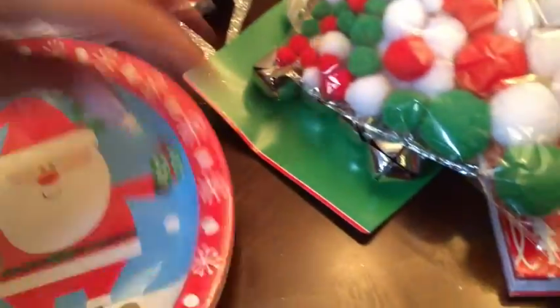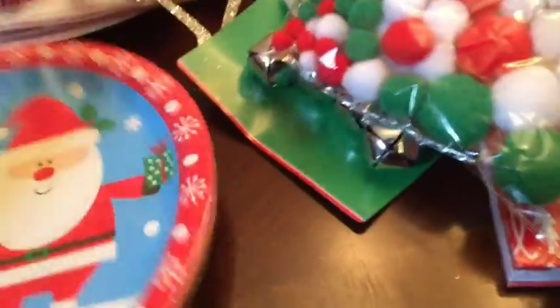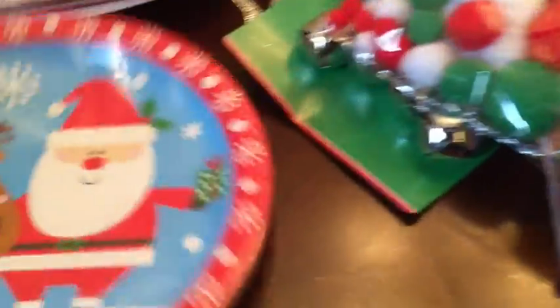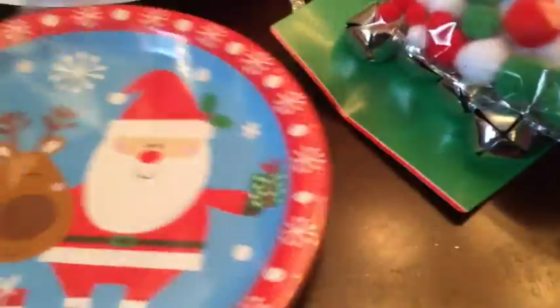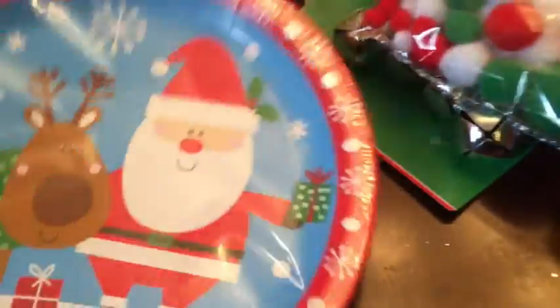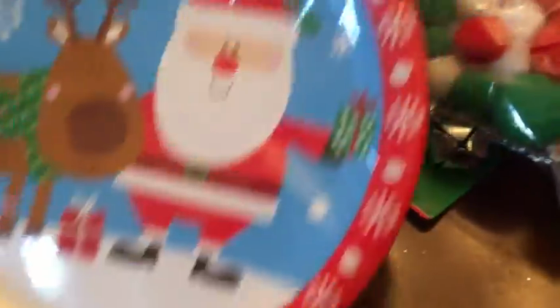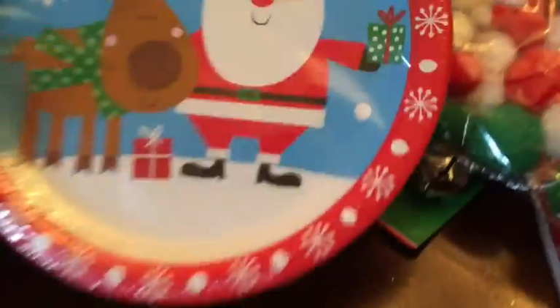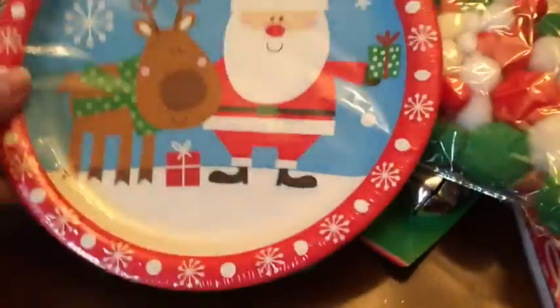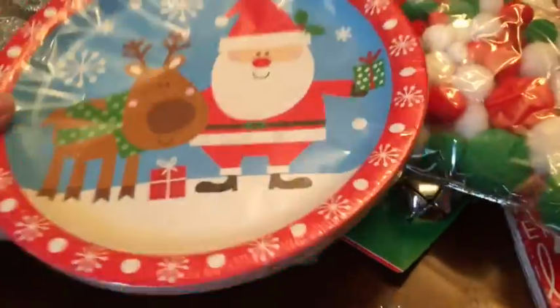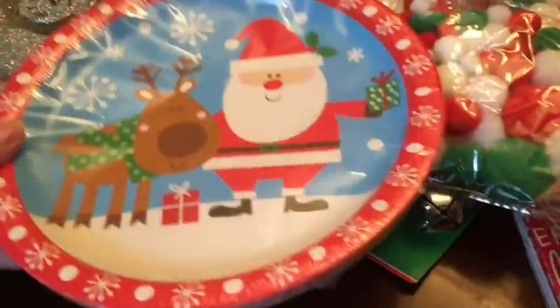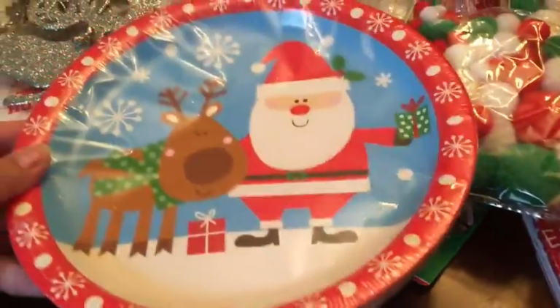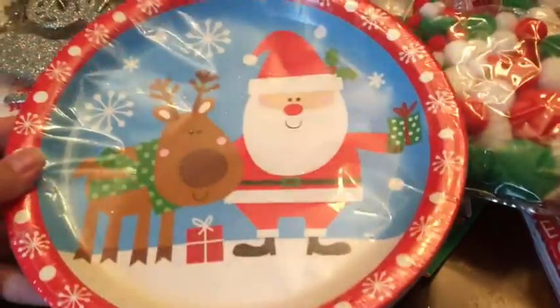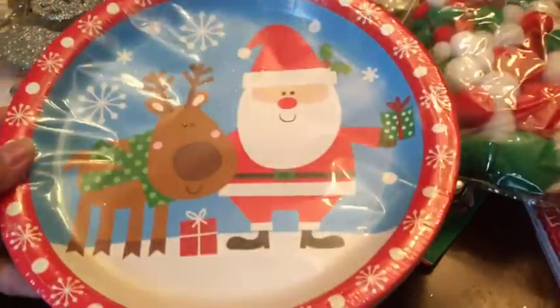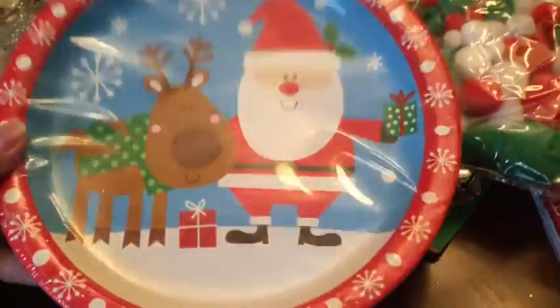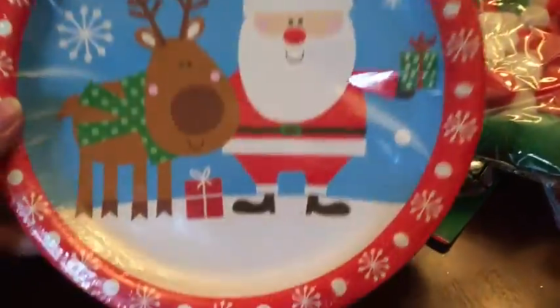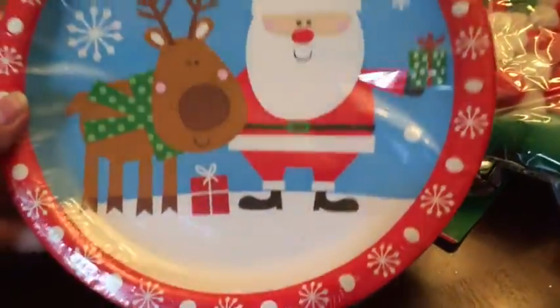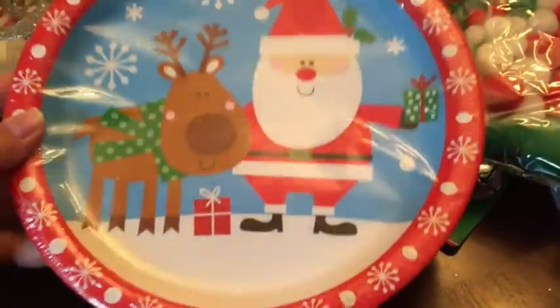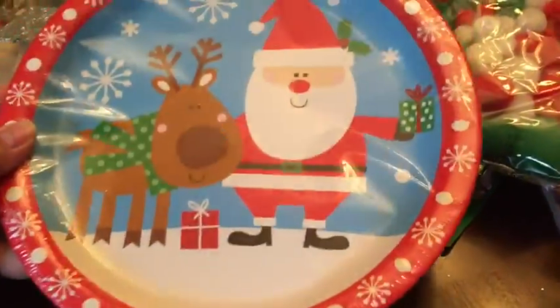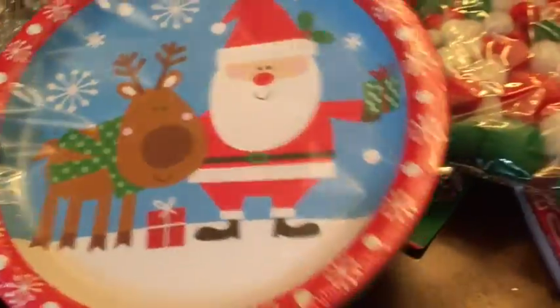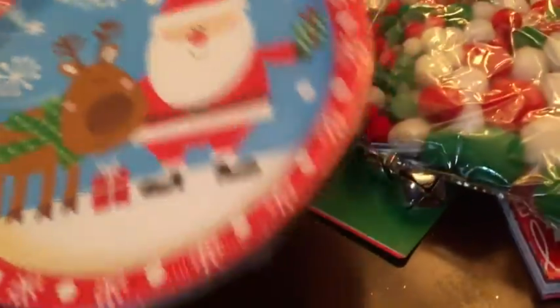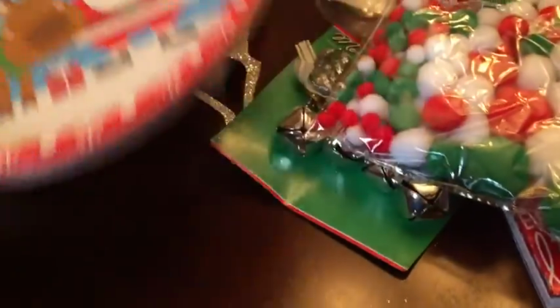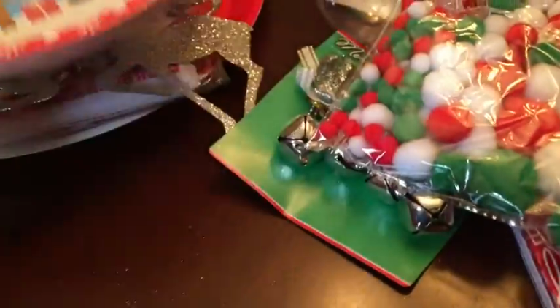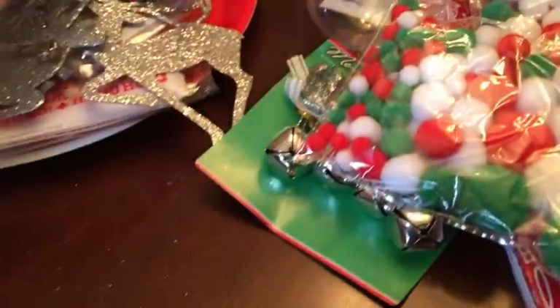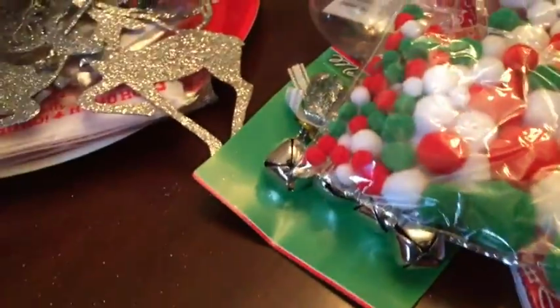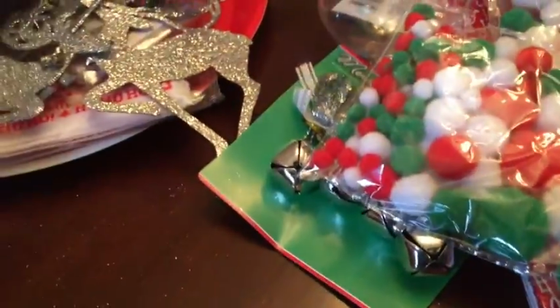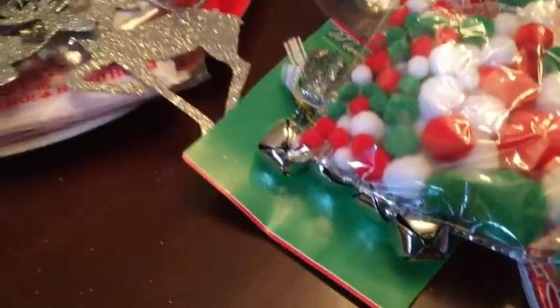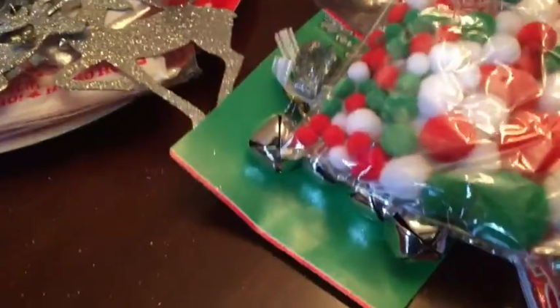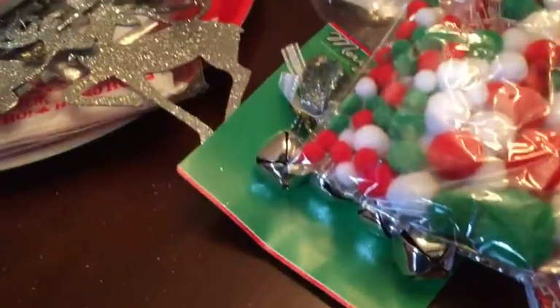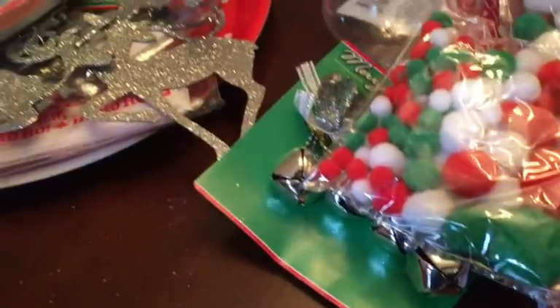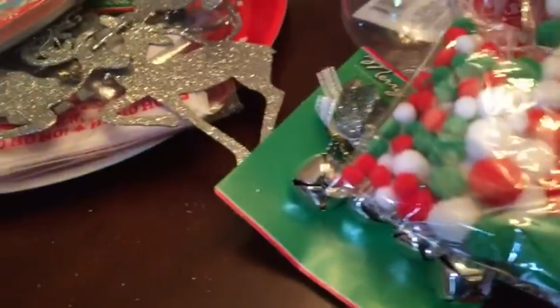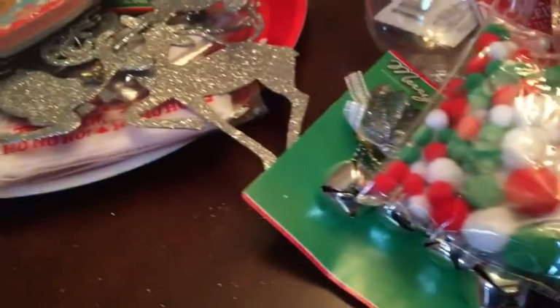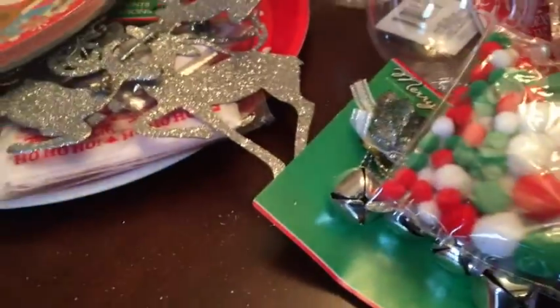I also got some paper plates with Santa Claus and a reindeer that we could just use throughout the week.